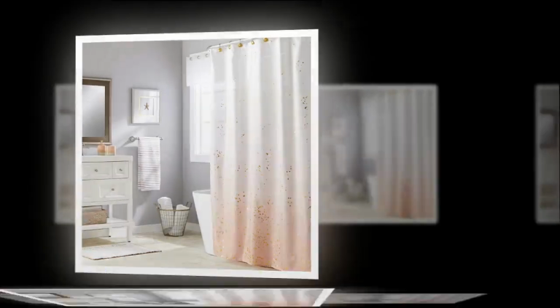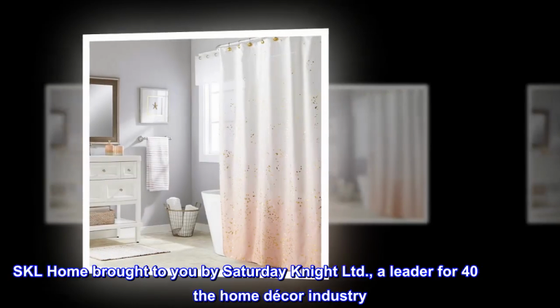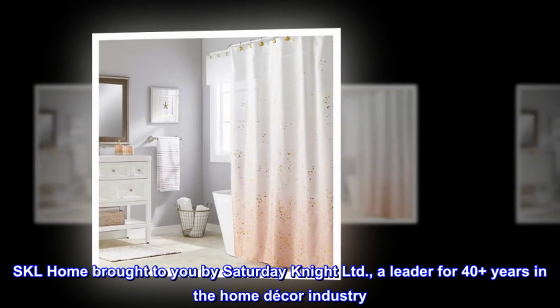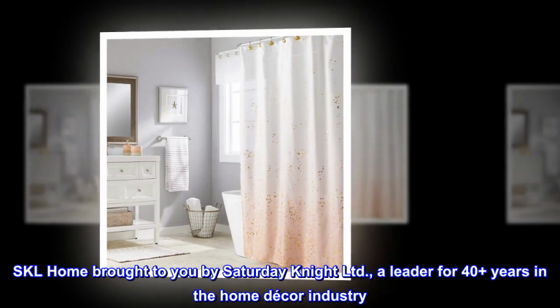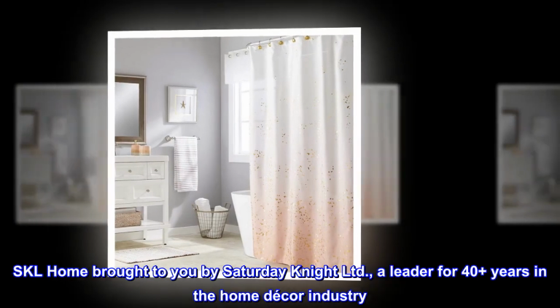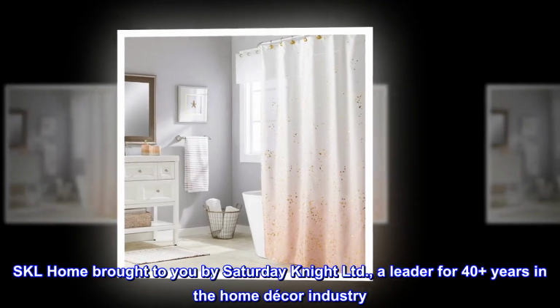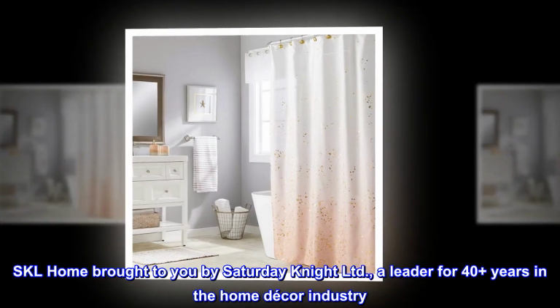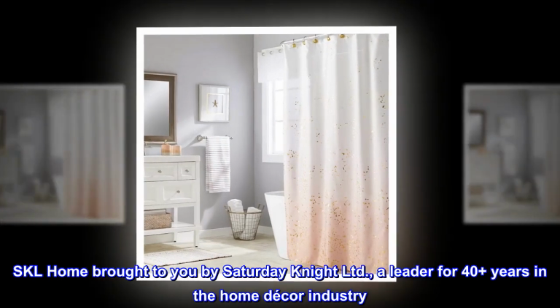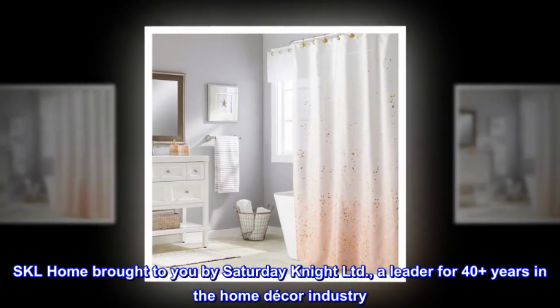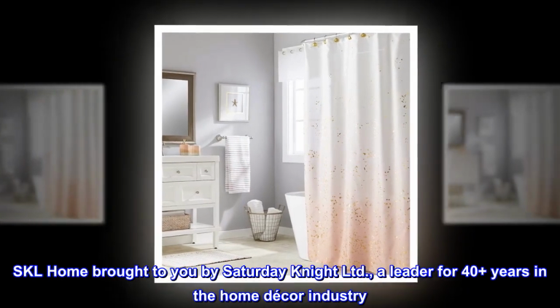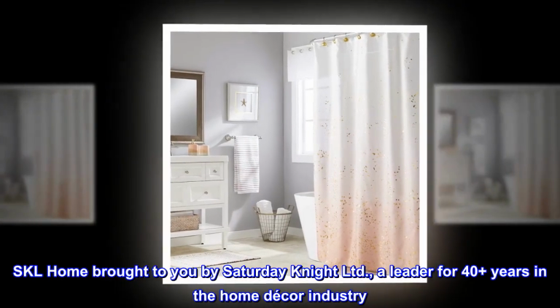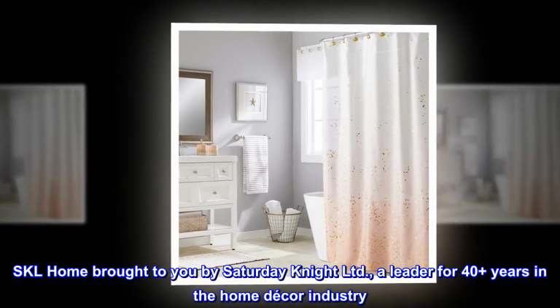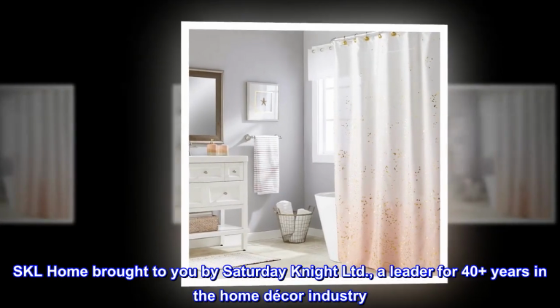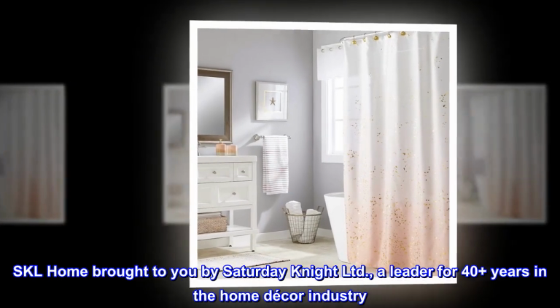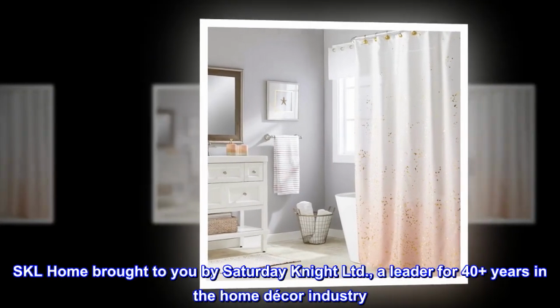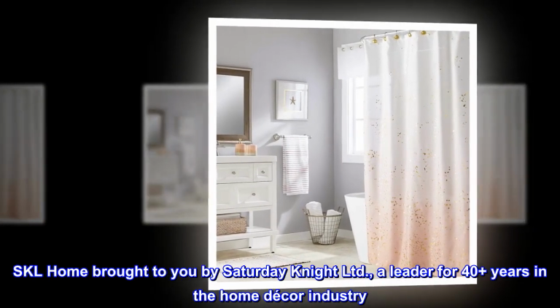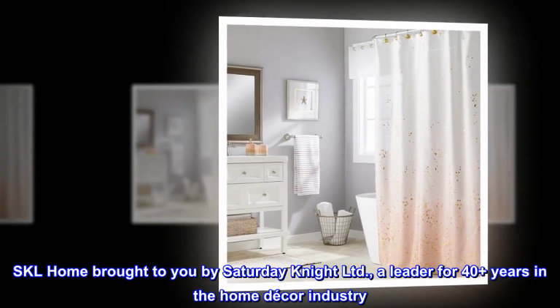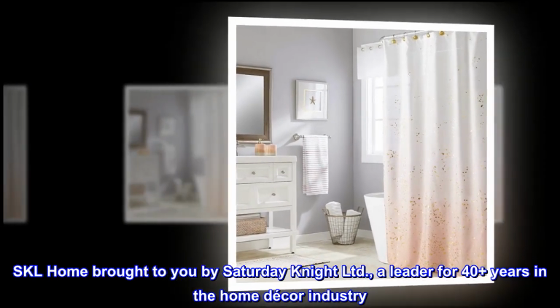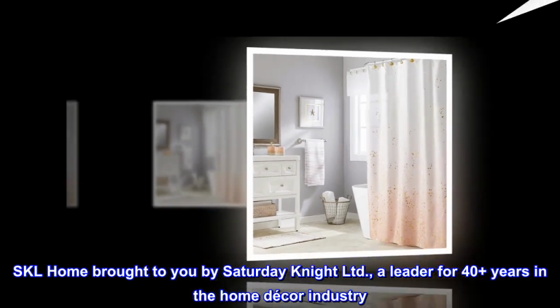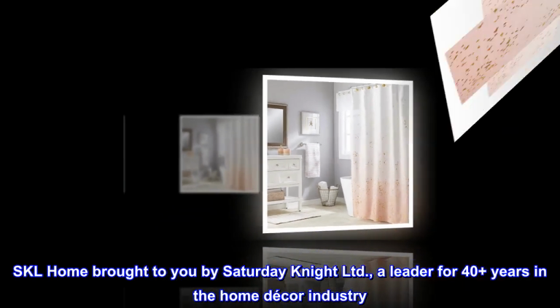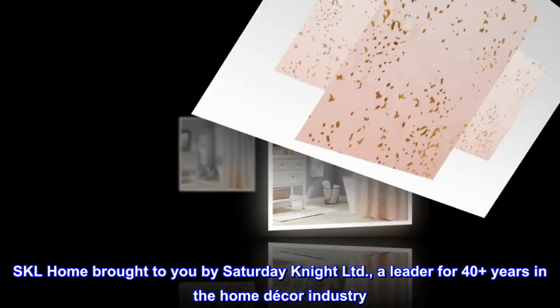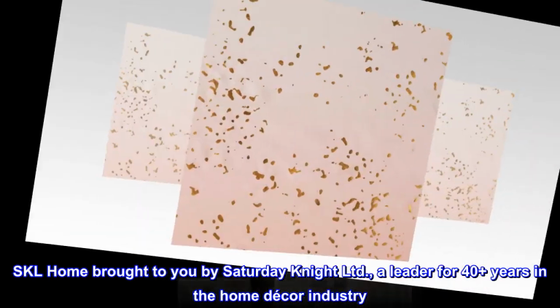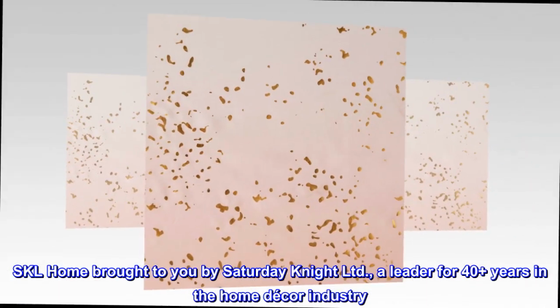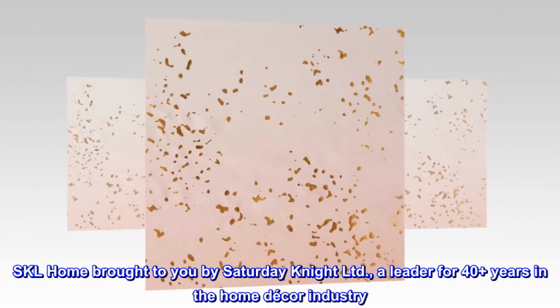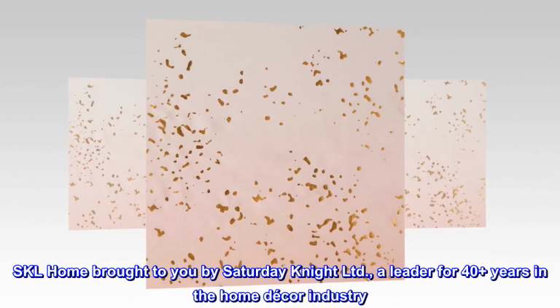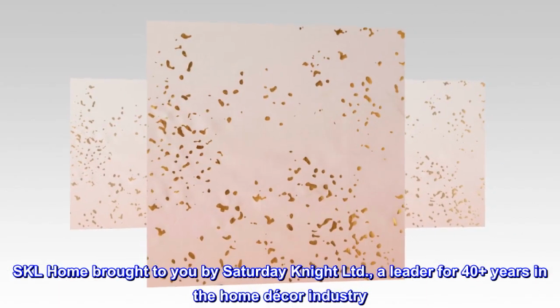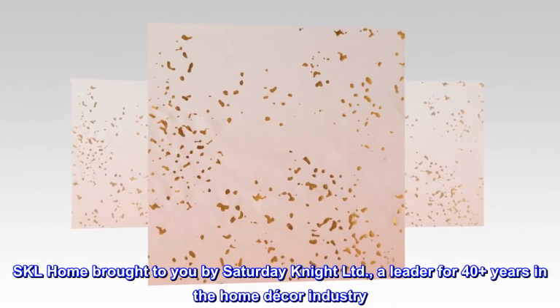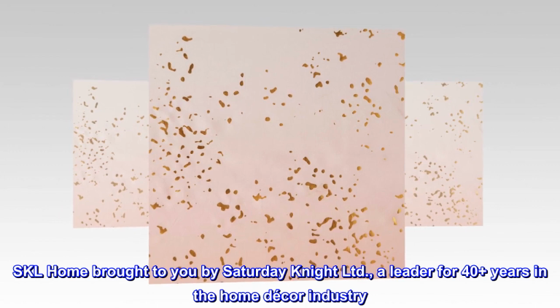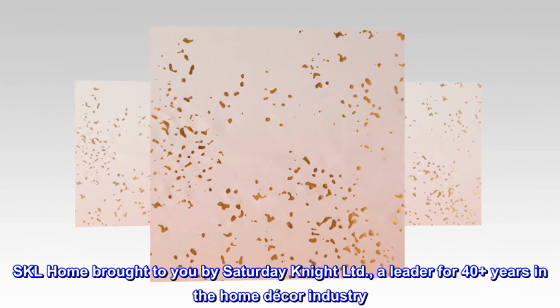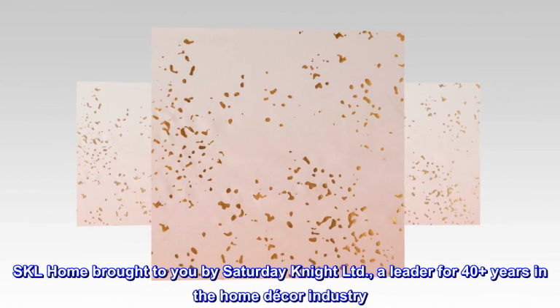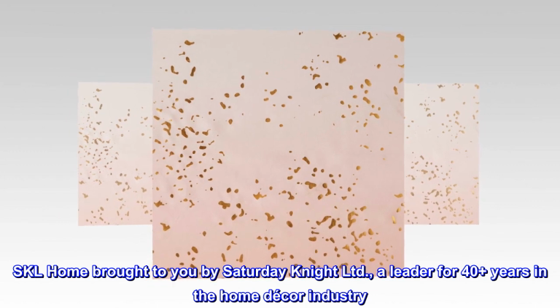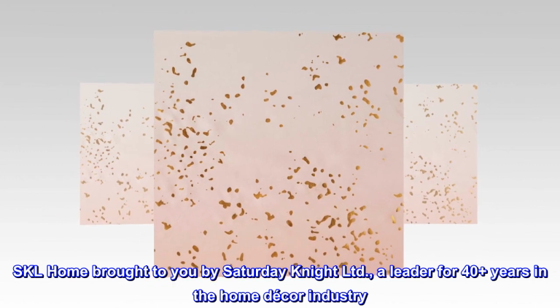SKL Home, brought to you by Saturday Night Limited, a leader for 40 plus years in the home decor industry.